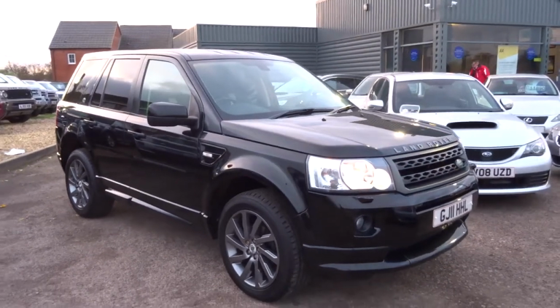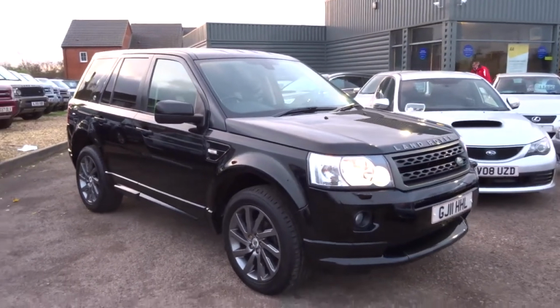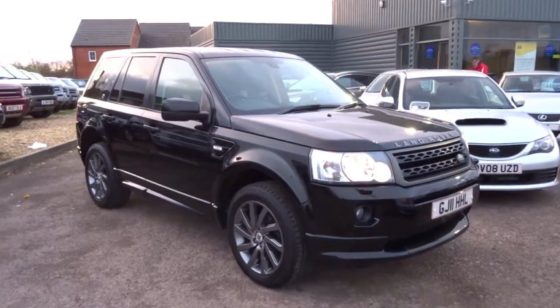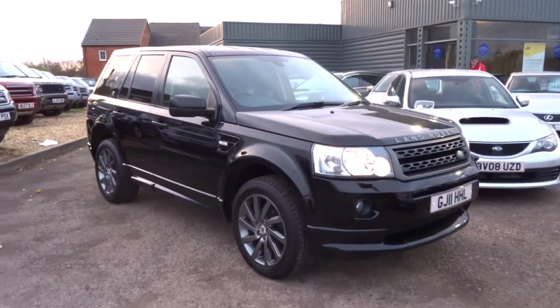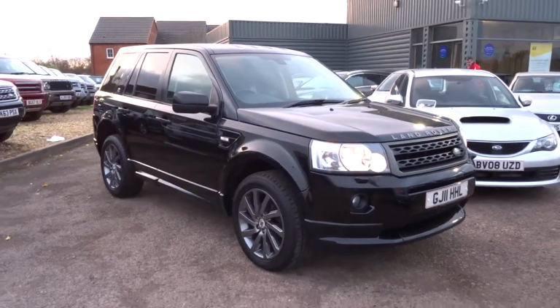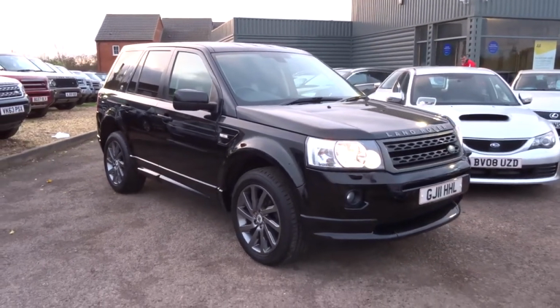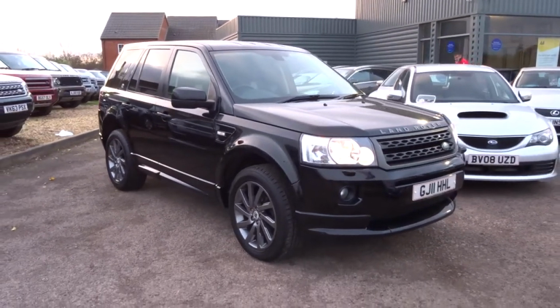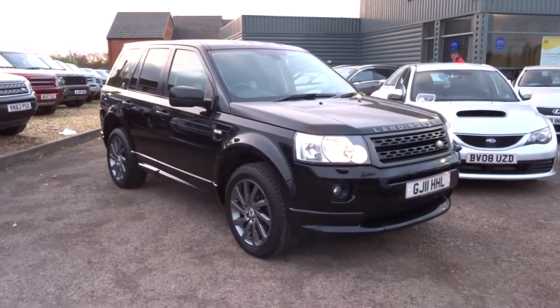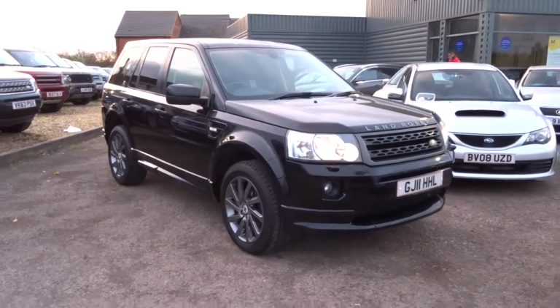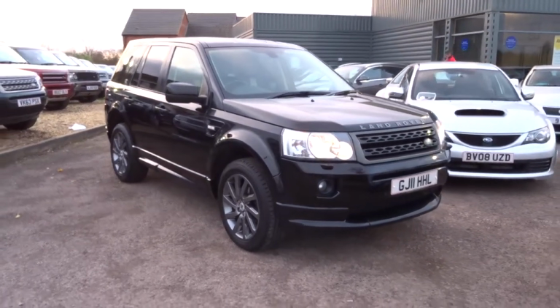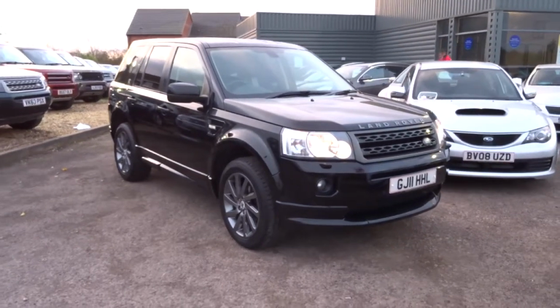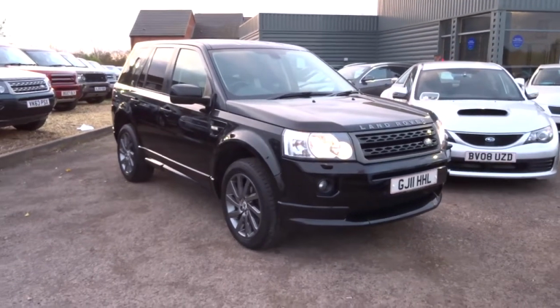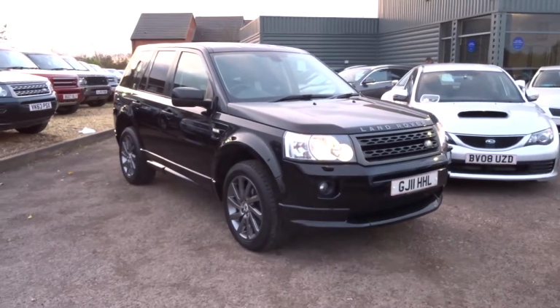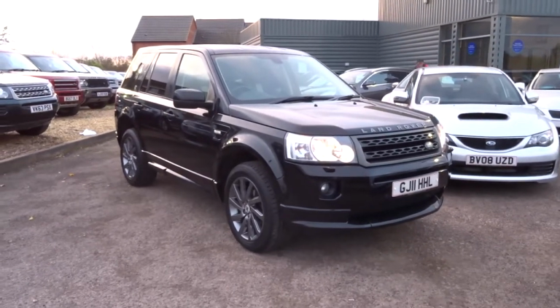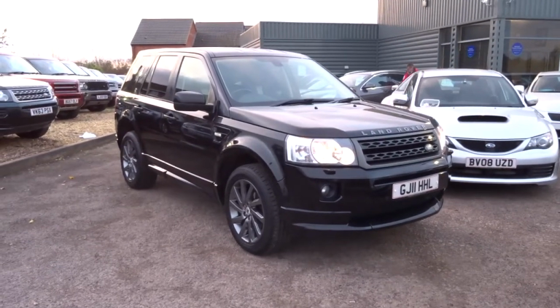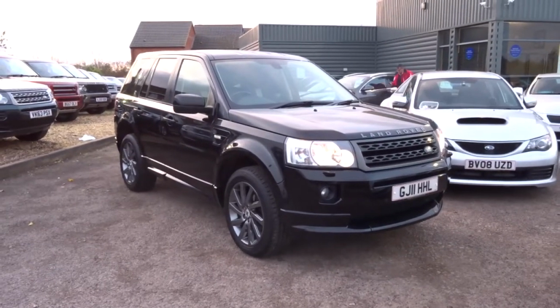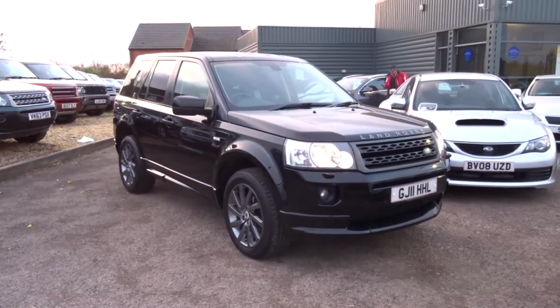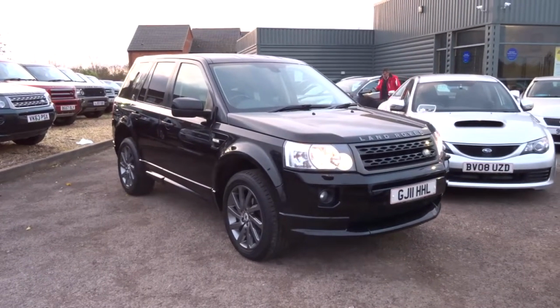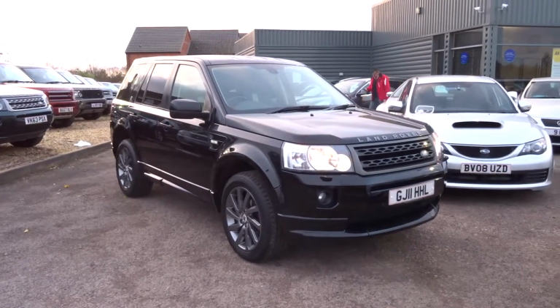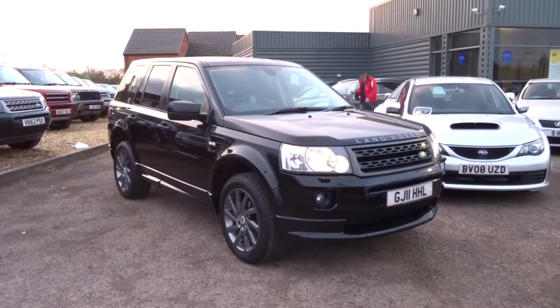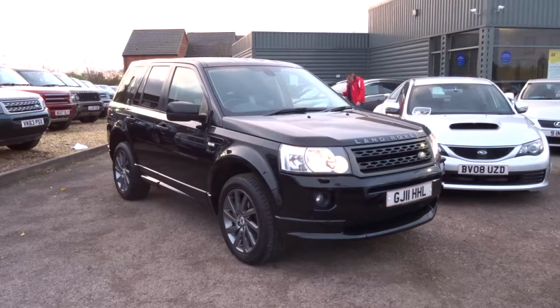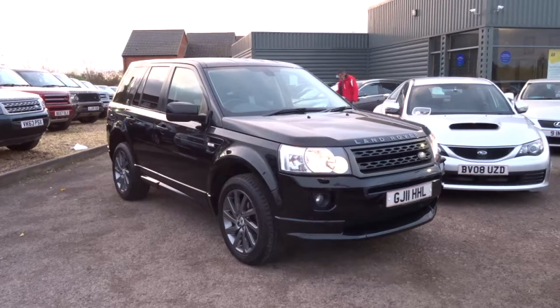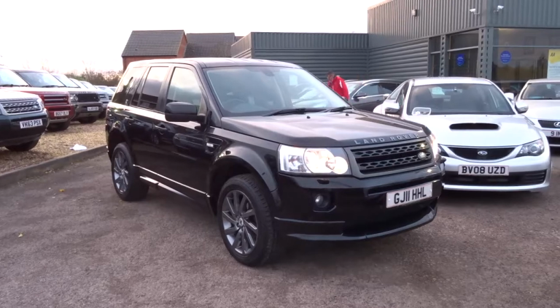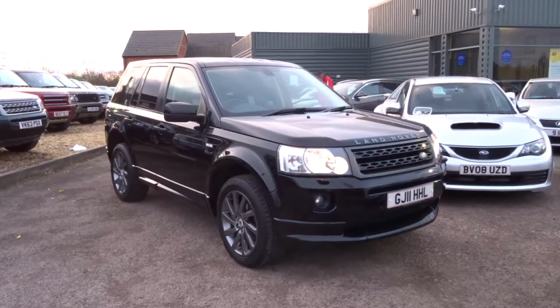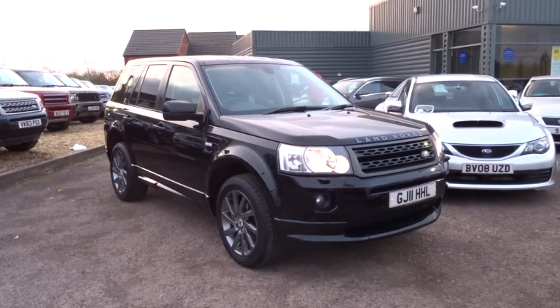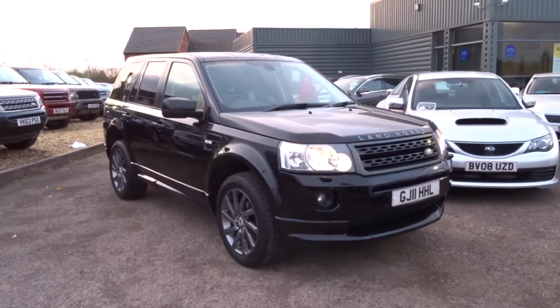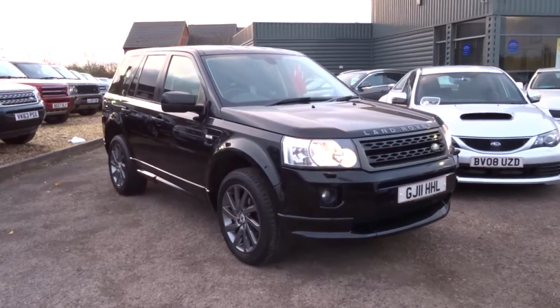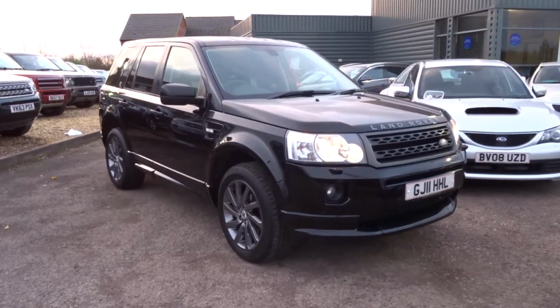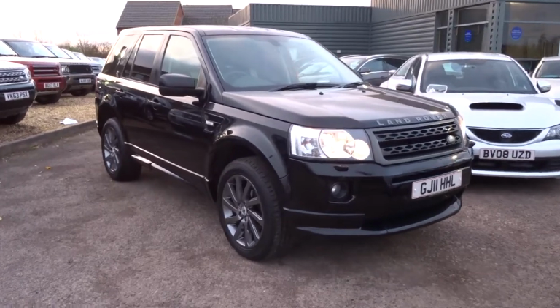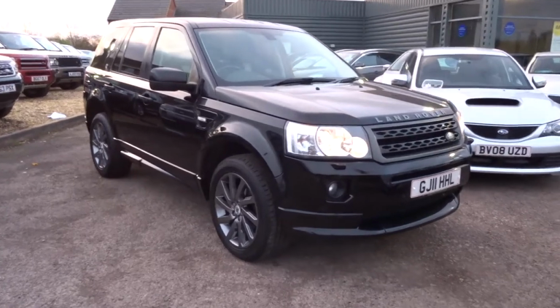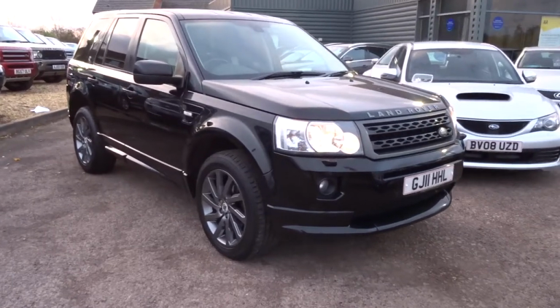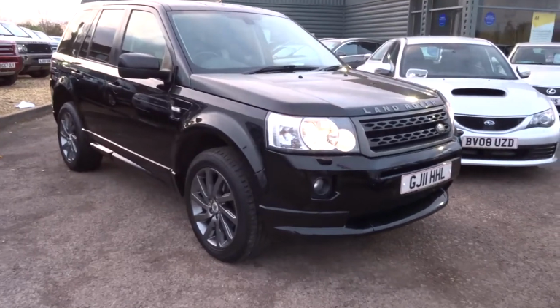We have a few other Freelanders in stock, so if you'd like to come in and arrange a test drive, please do give us a call. Thank you!